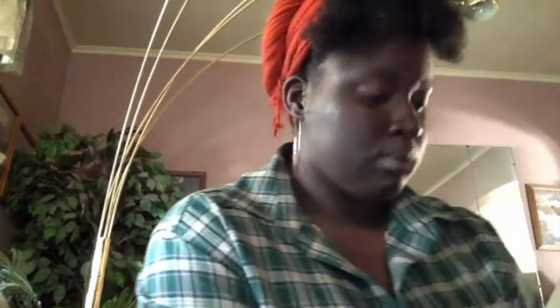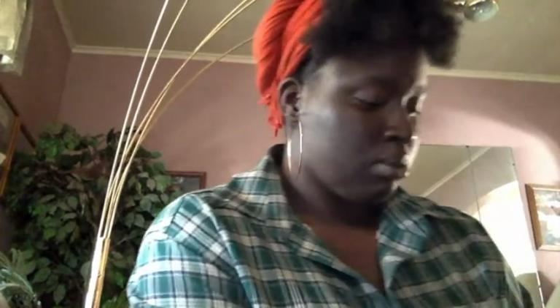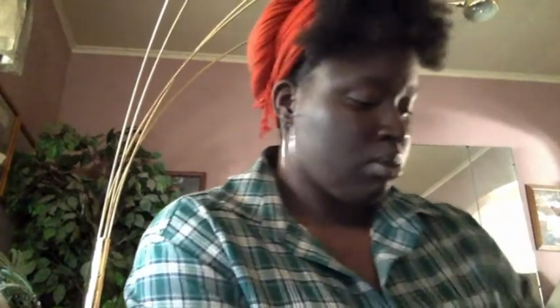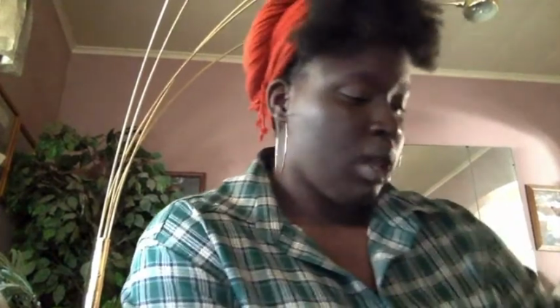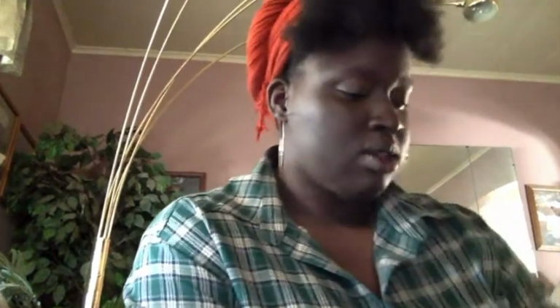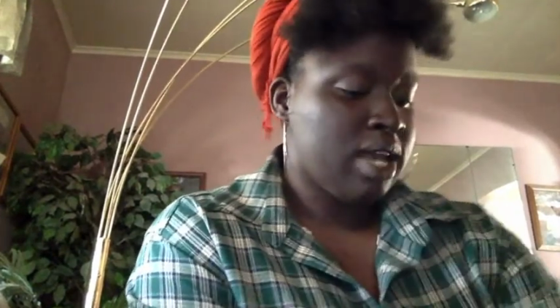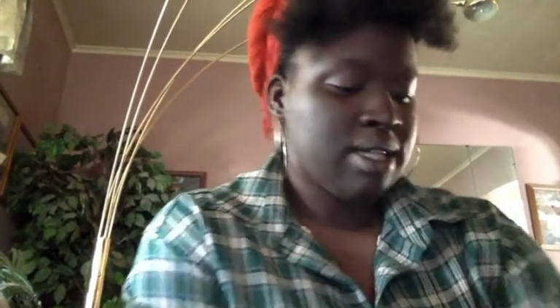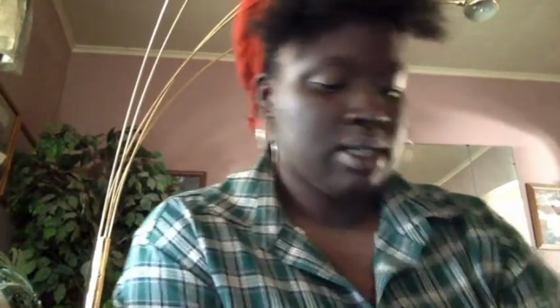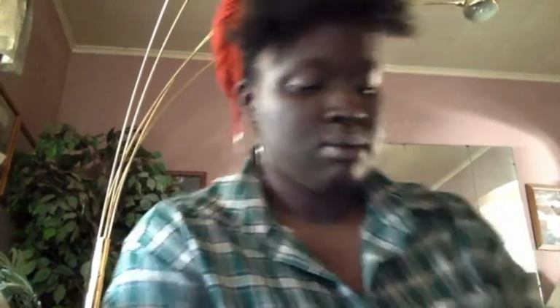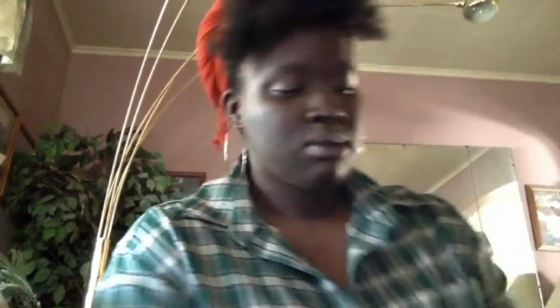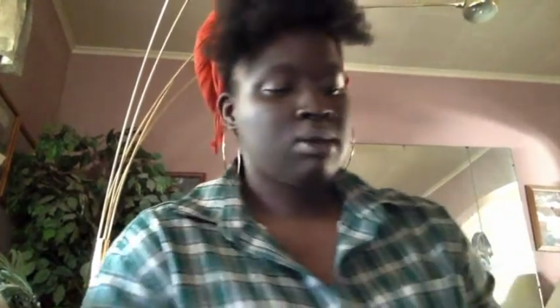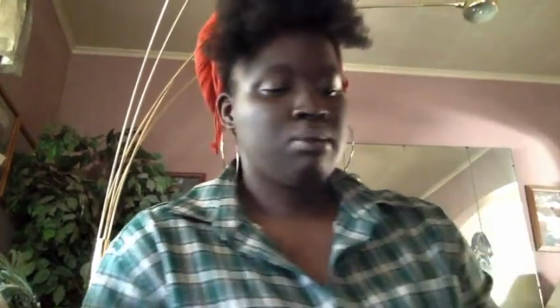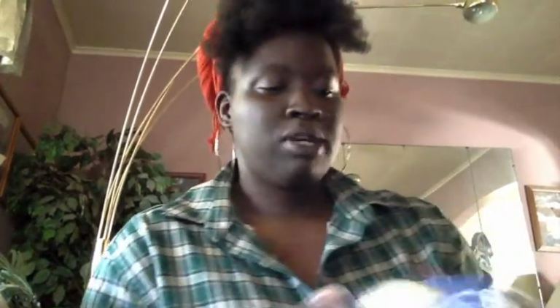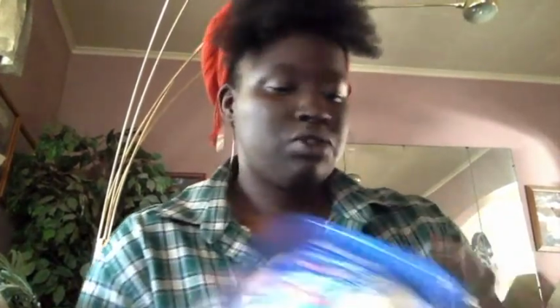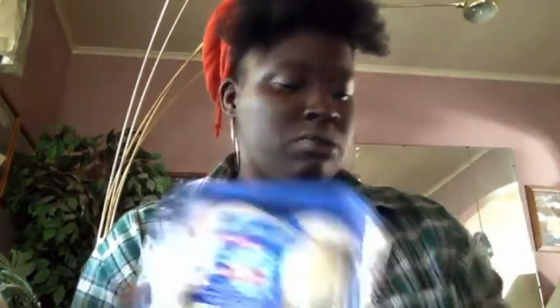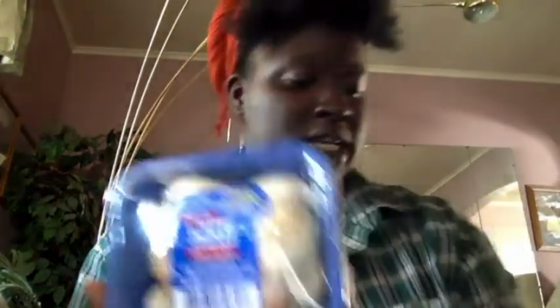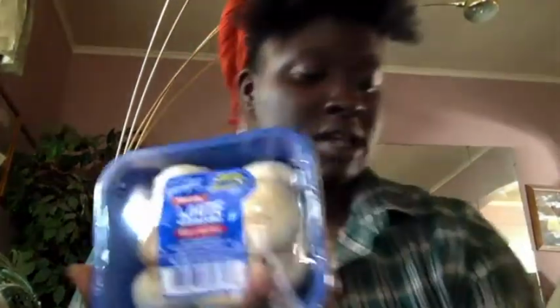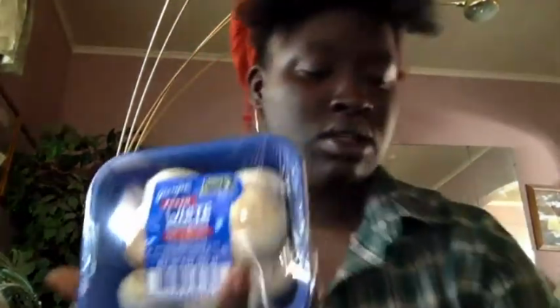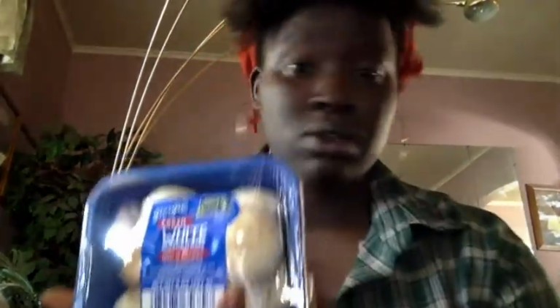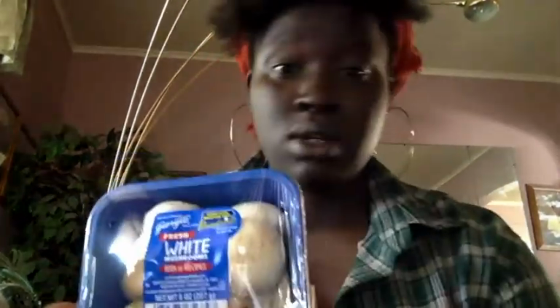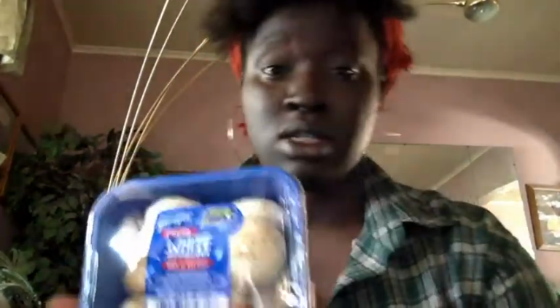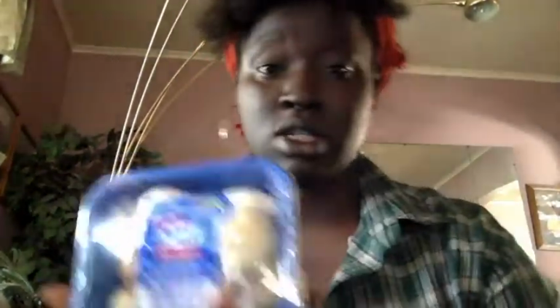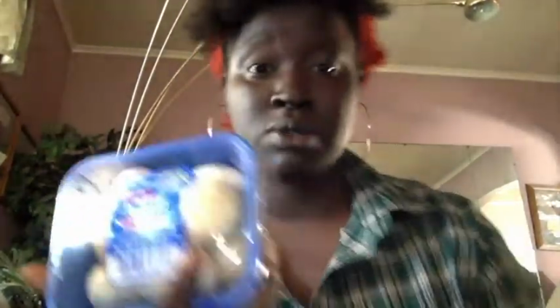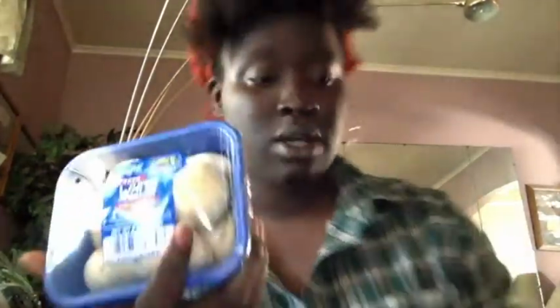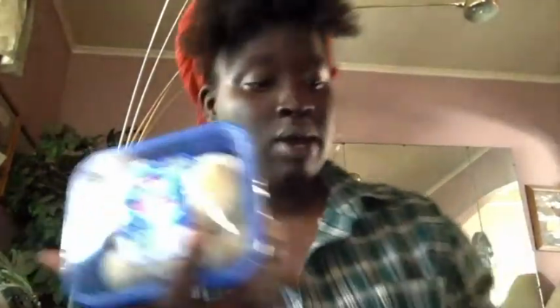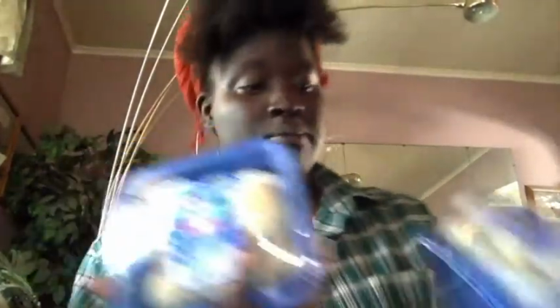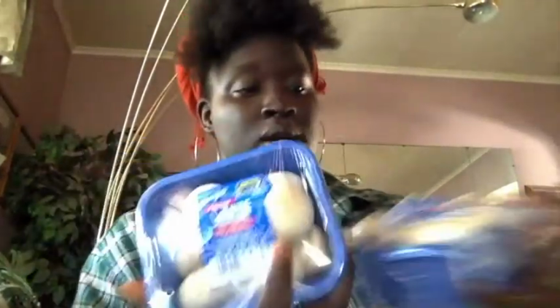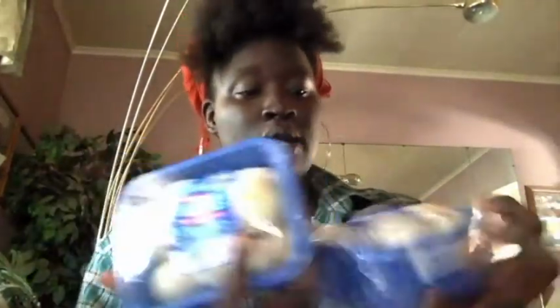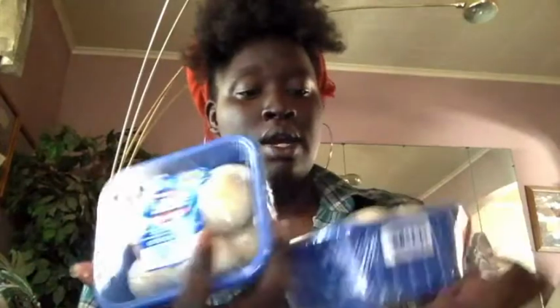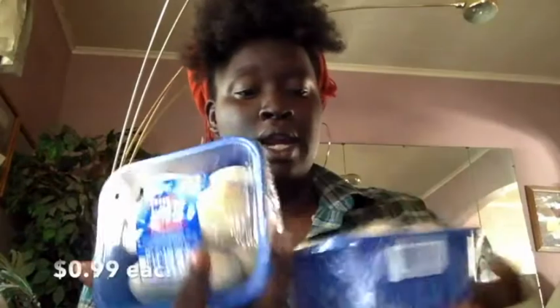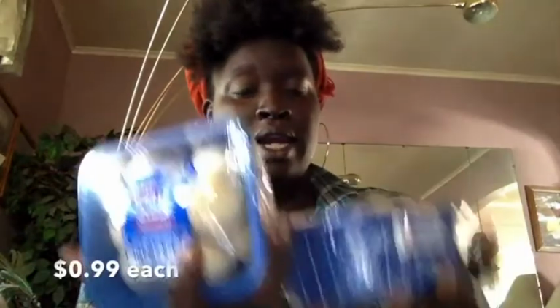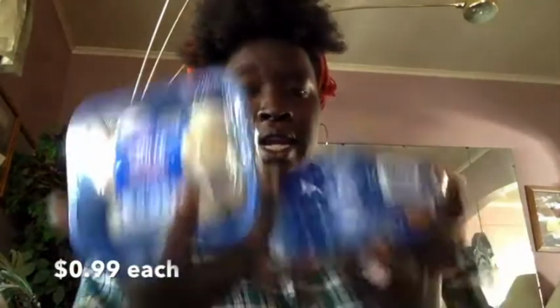I also got some mushrooms. I got two because these were $0.99.